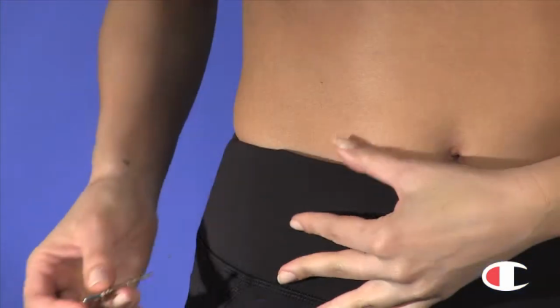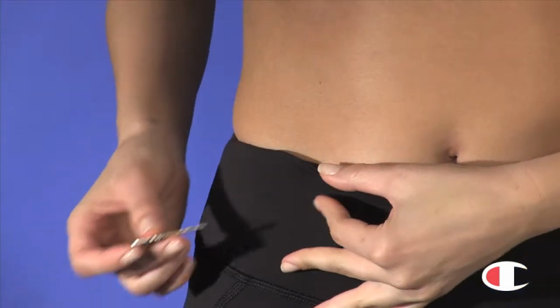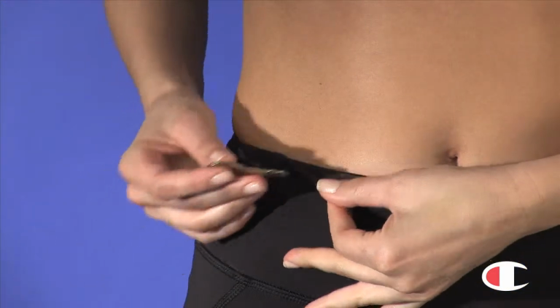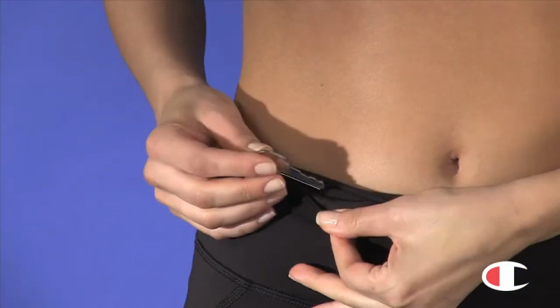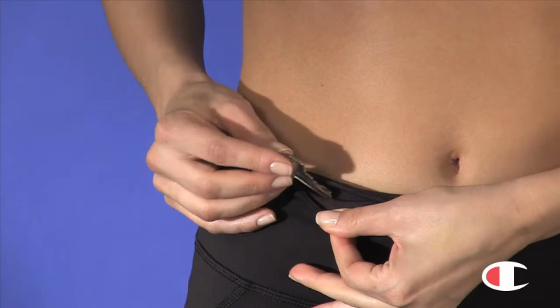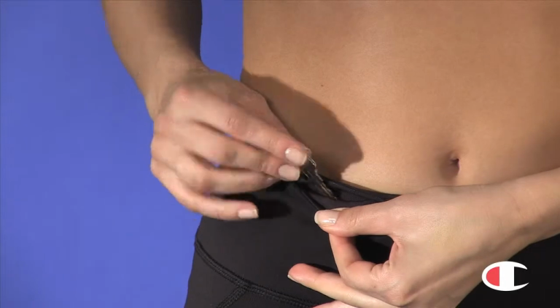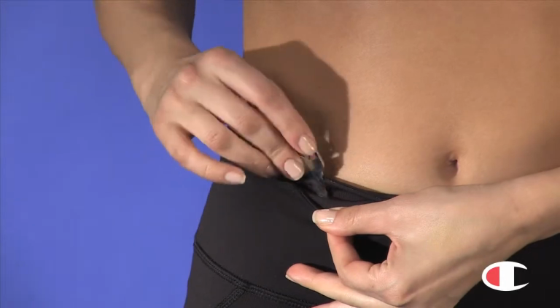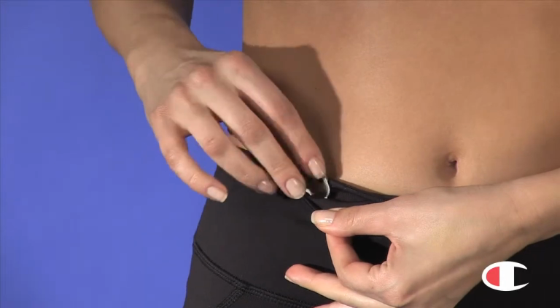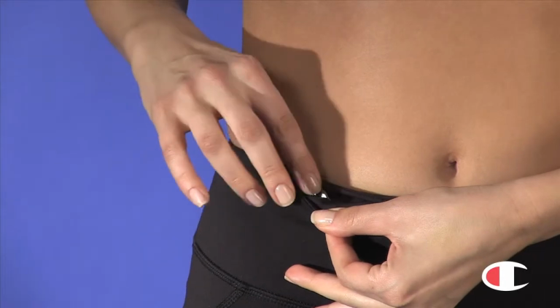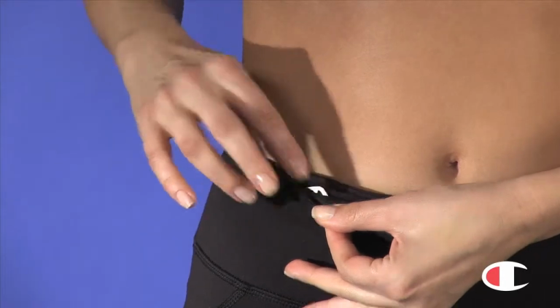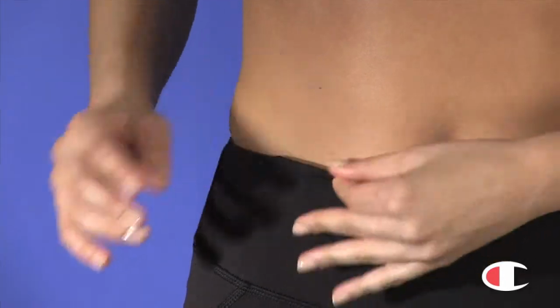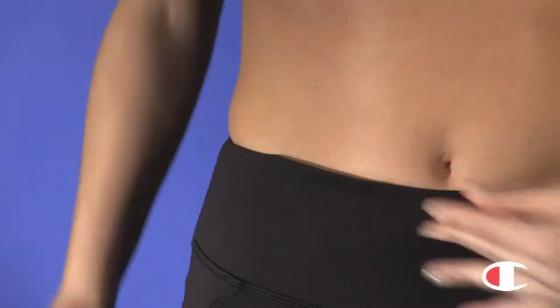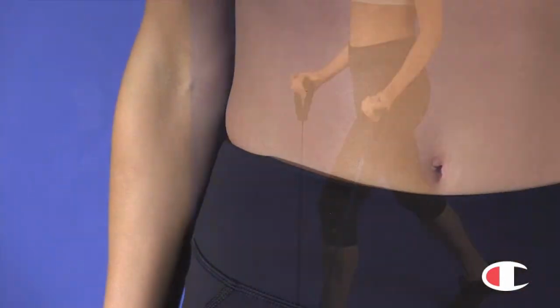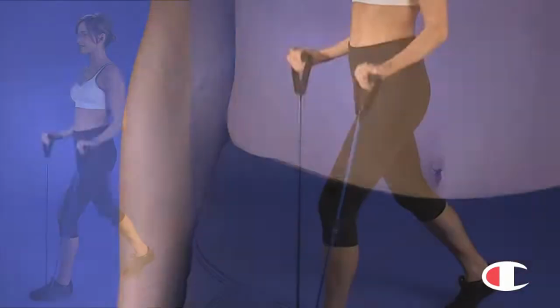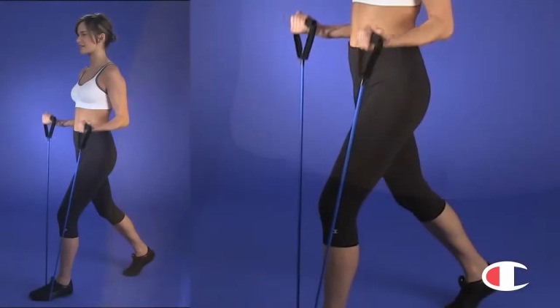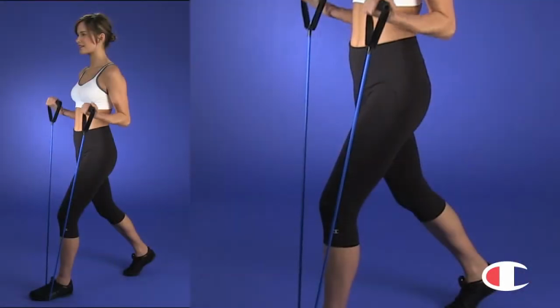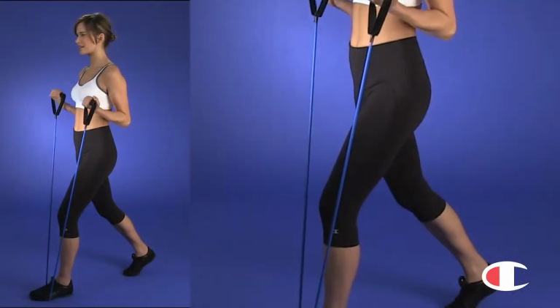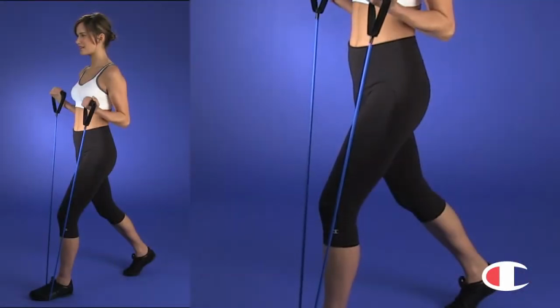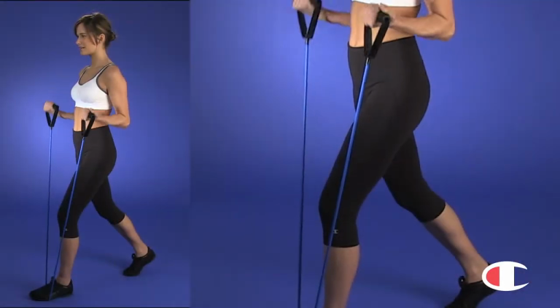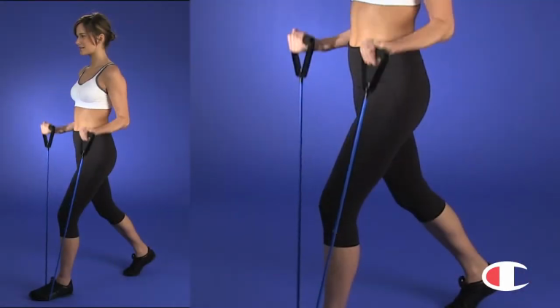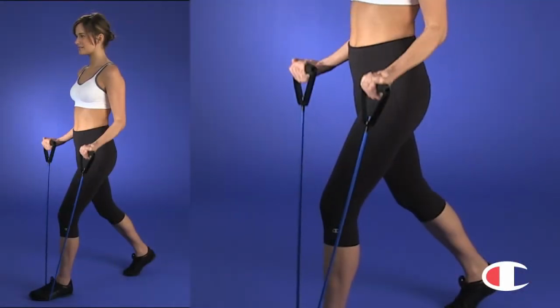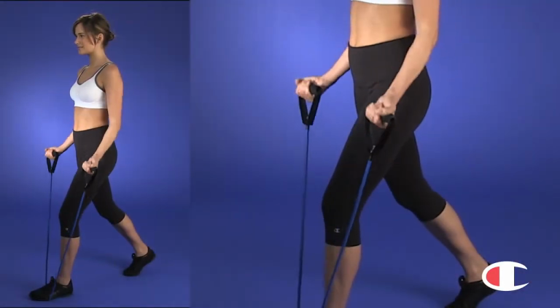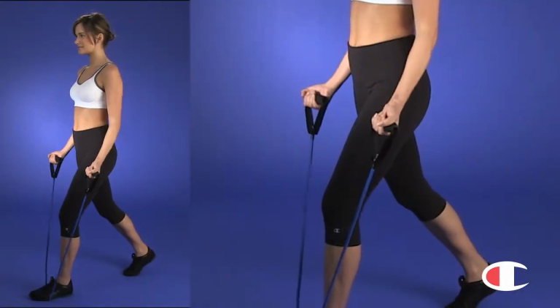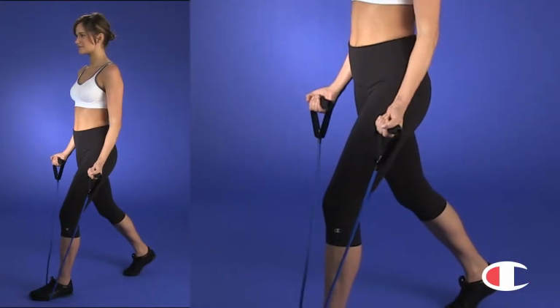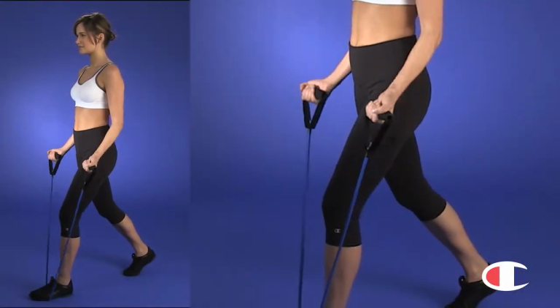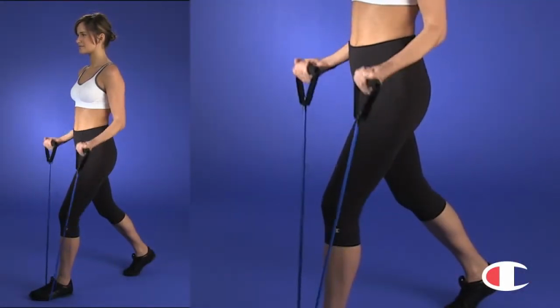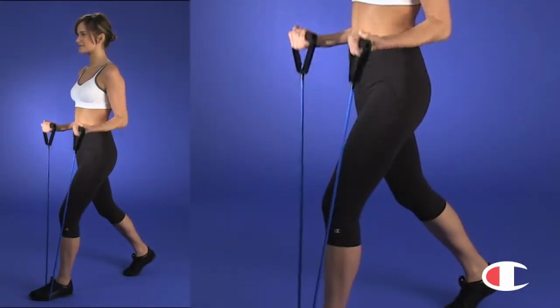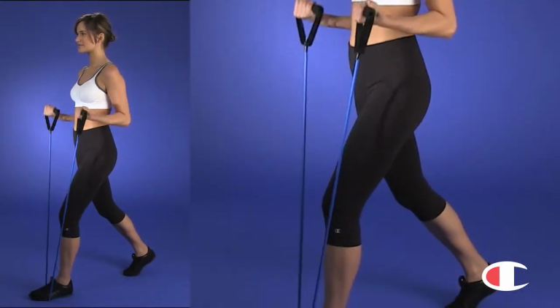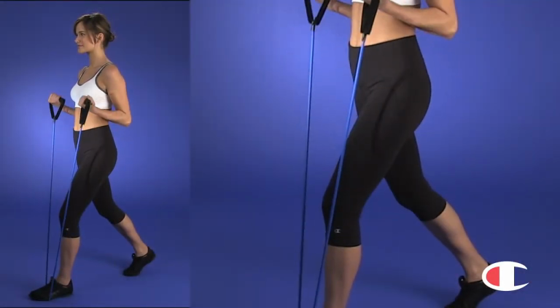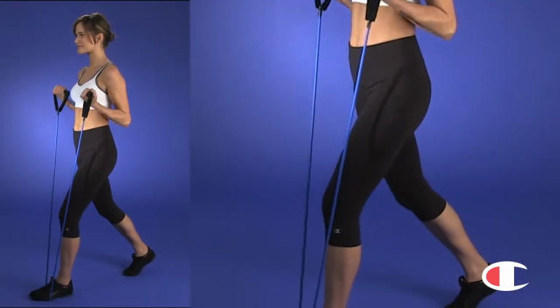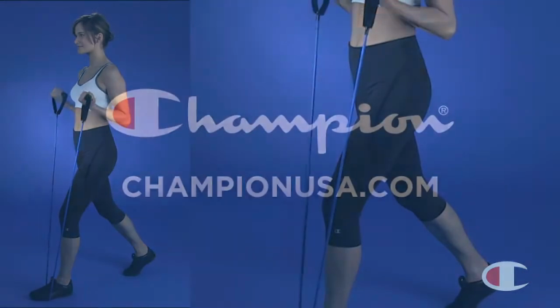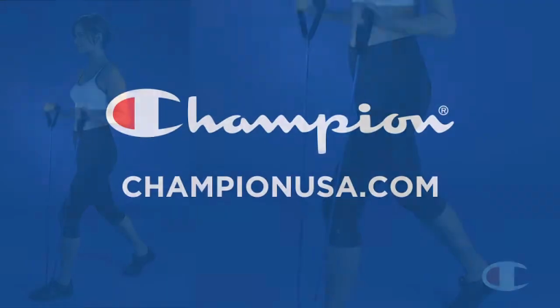There's even a secret key pocket. Look smoother and slimmer, even before you work out.